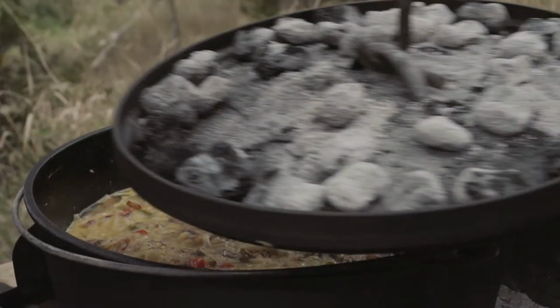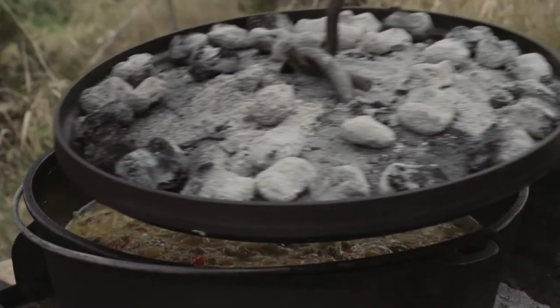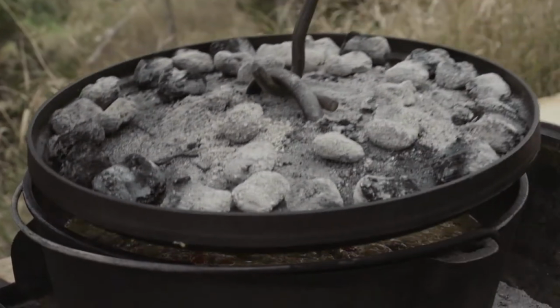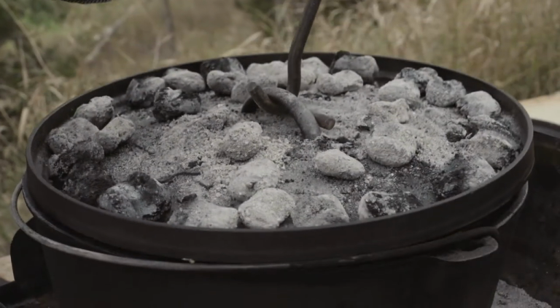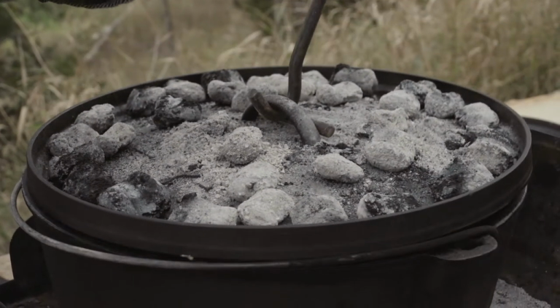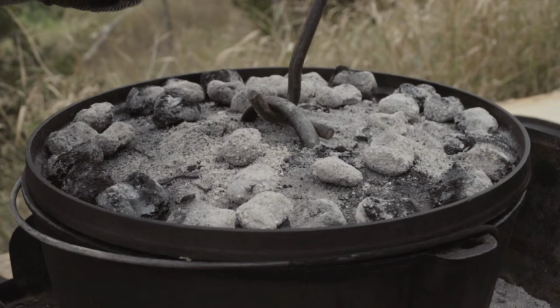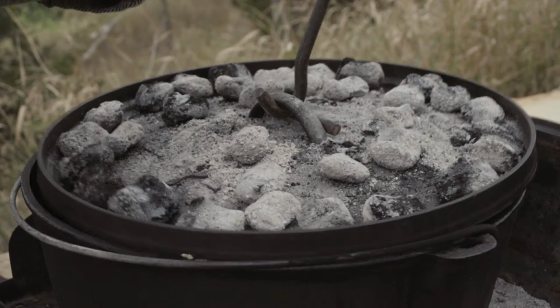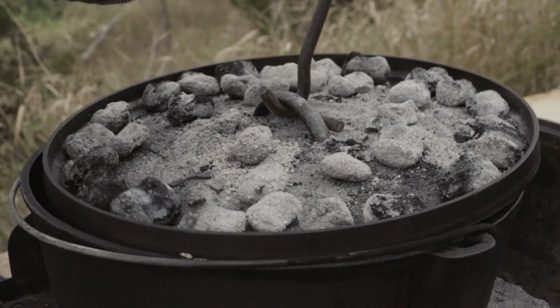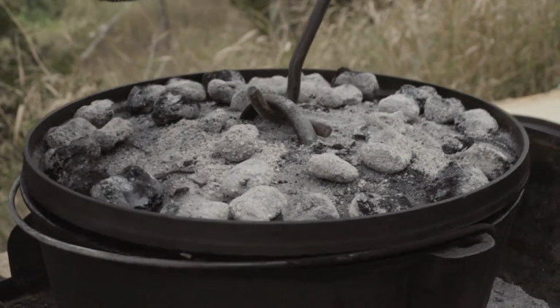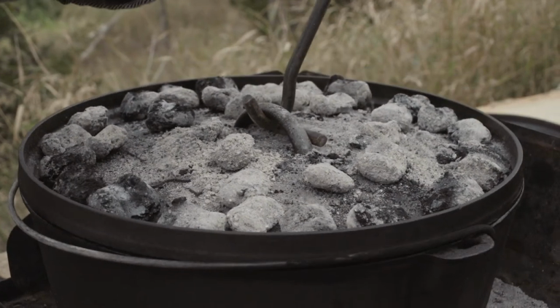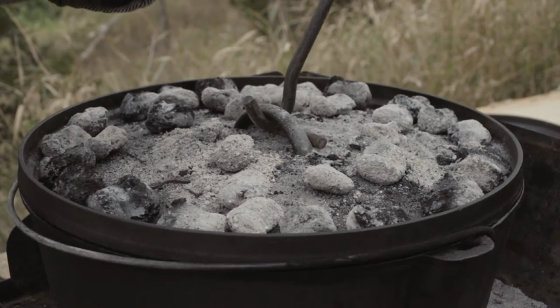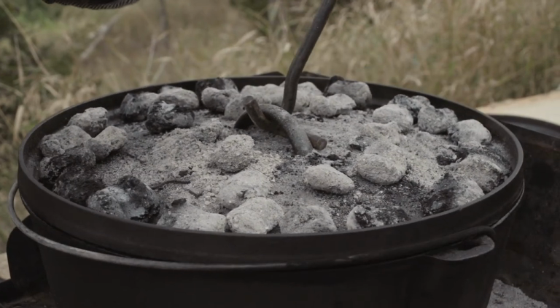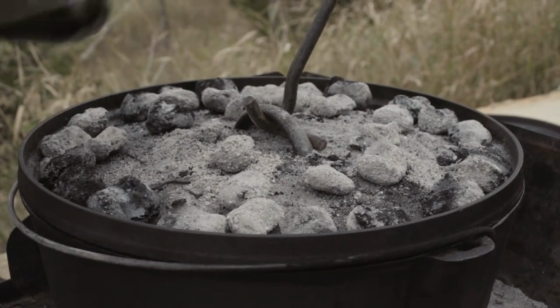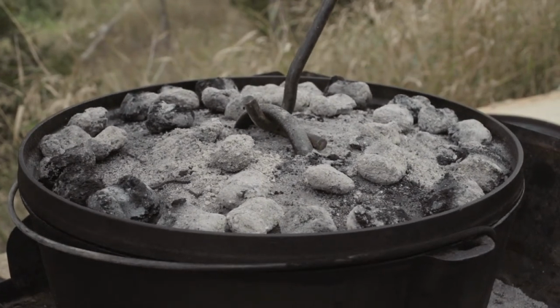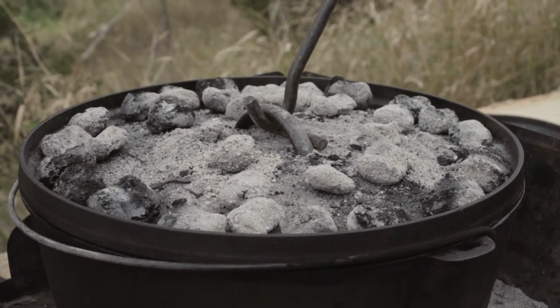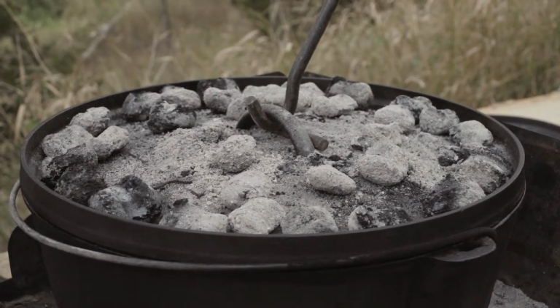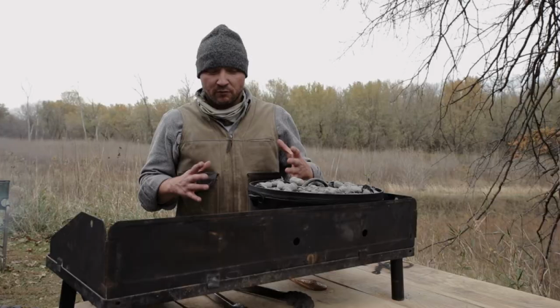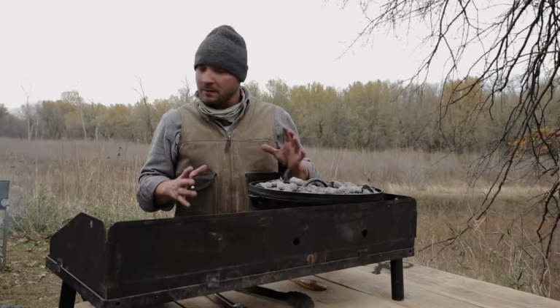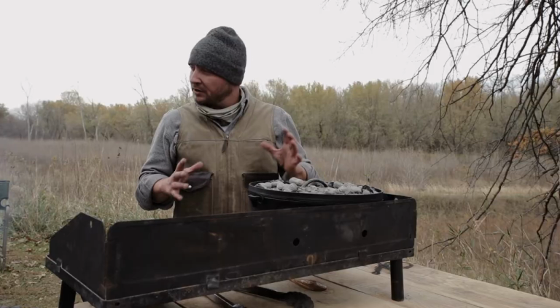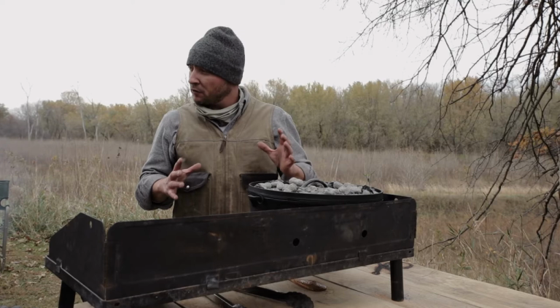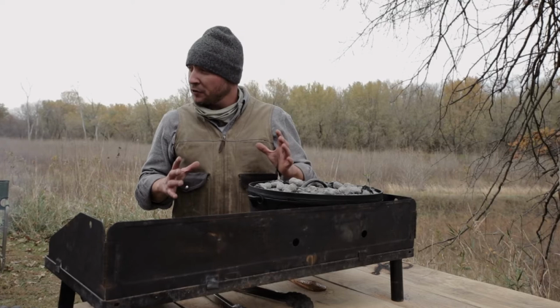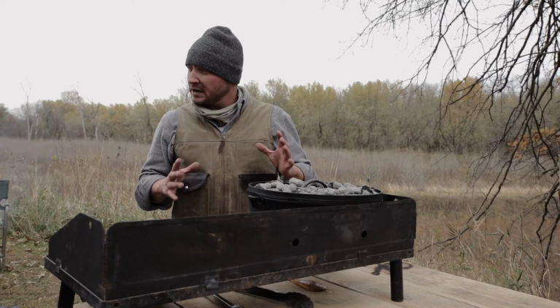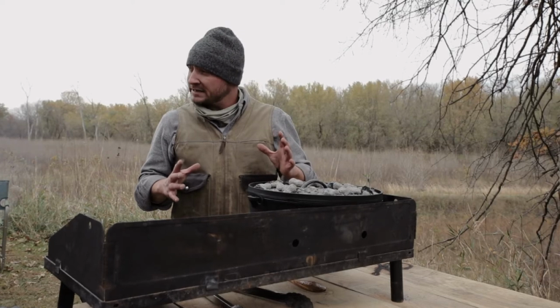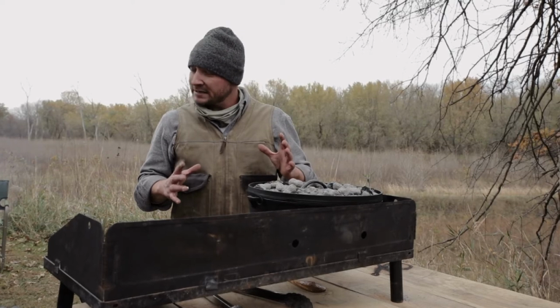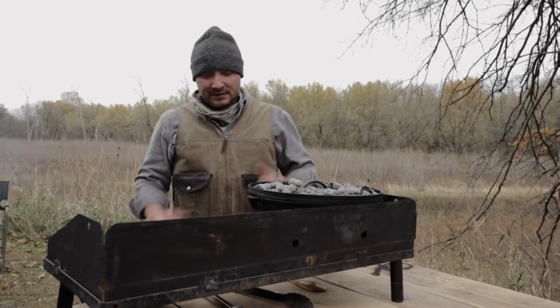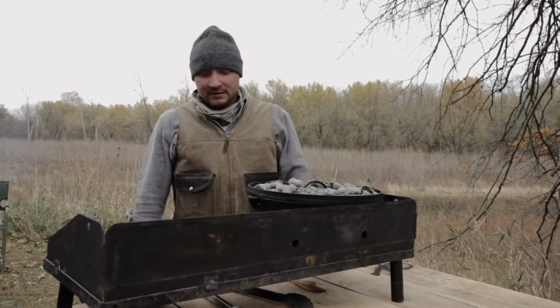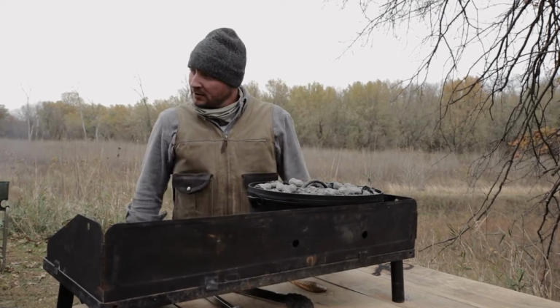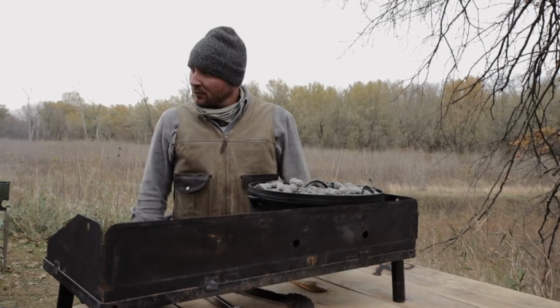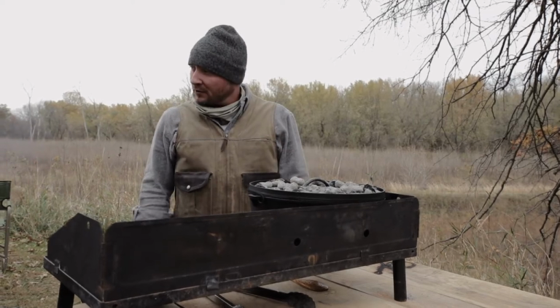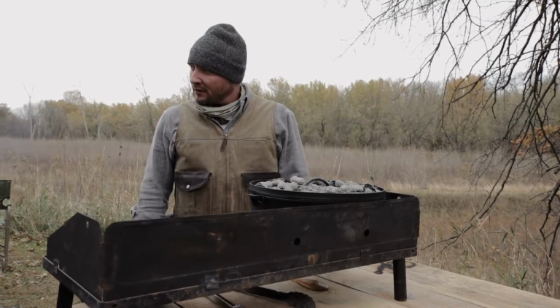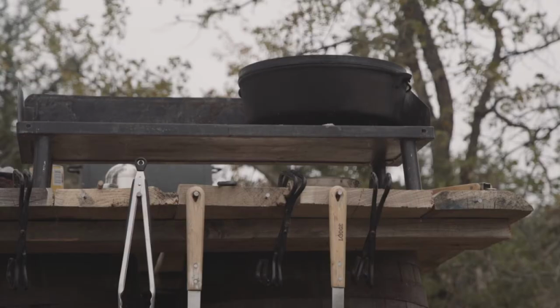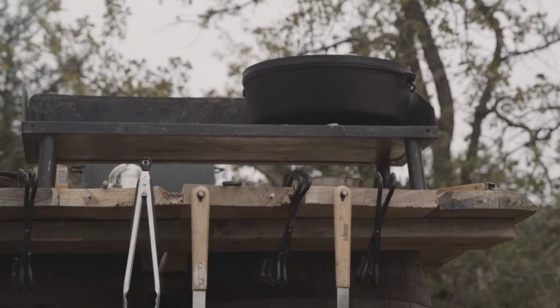The temperature you want right now is right around that 350 to 375 degree mark. We're gonna let this bake for probably another 30 minutes and then we're gonna be ready to rock and roll.